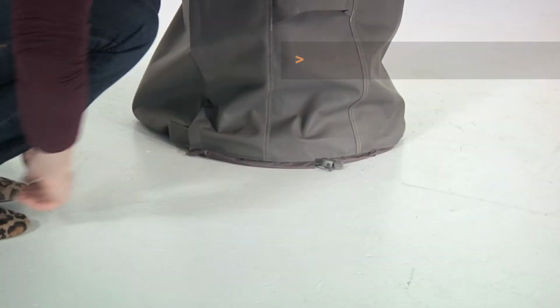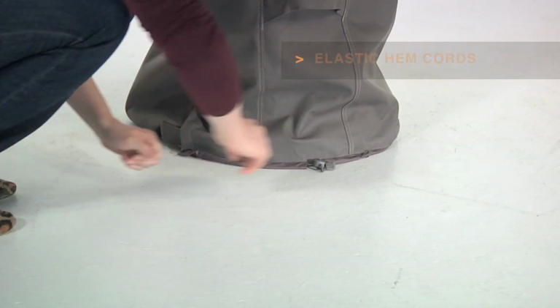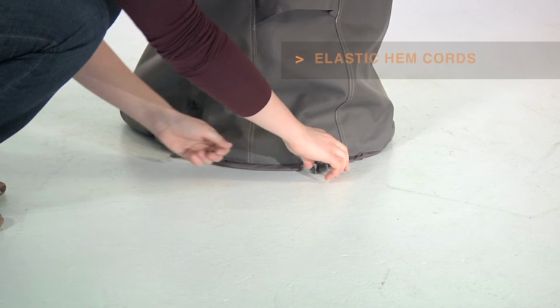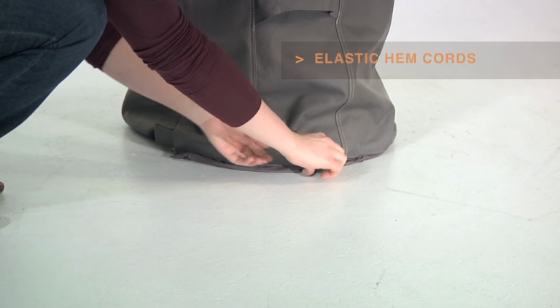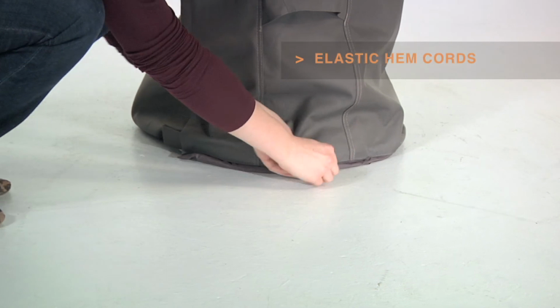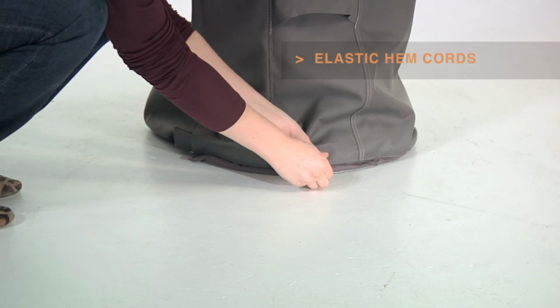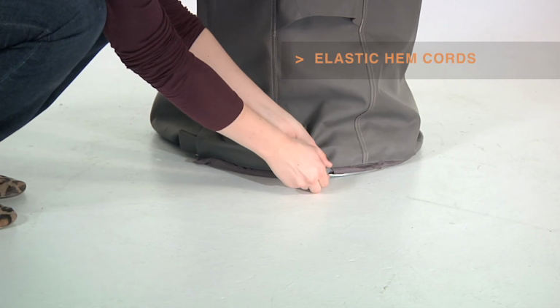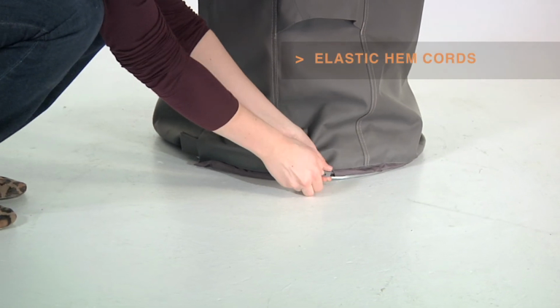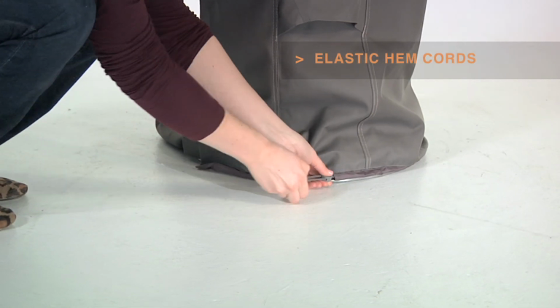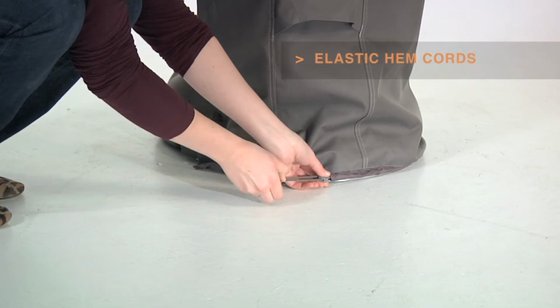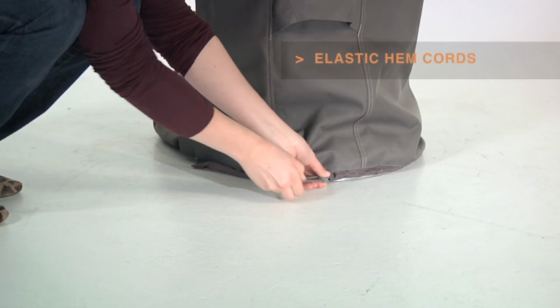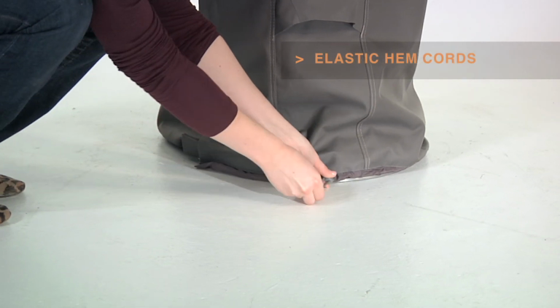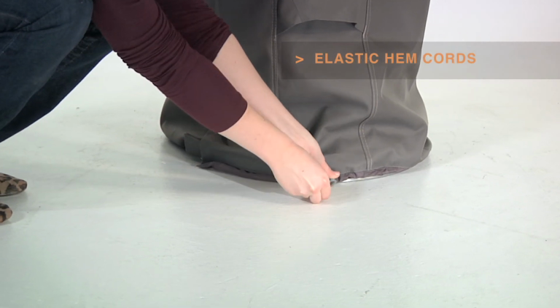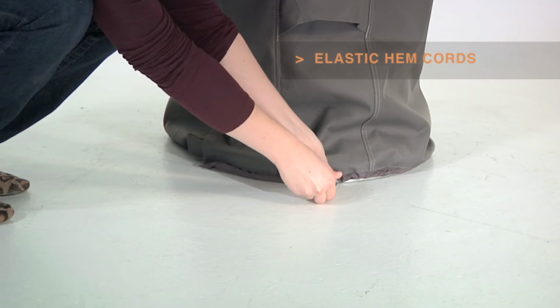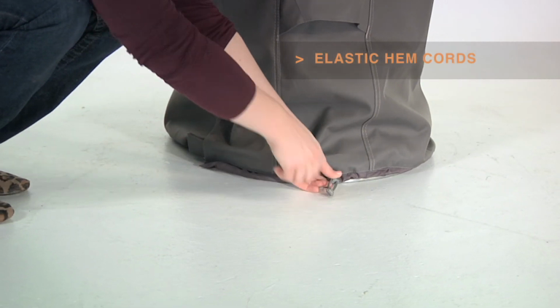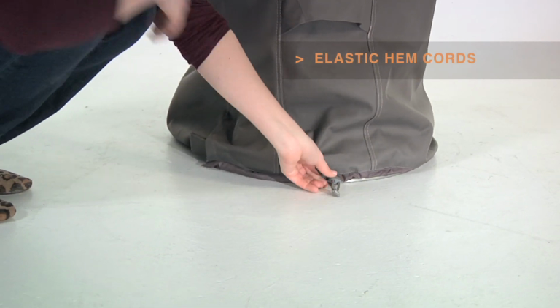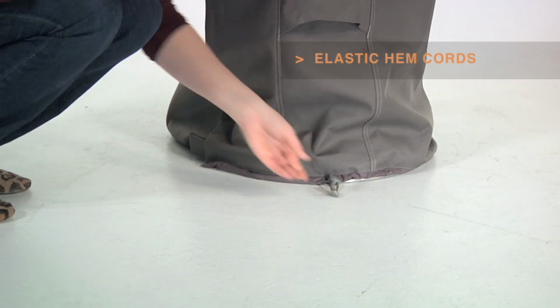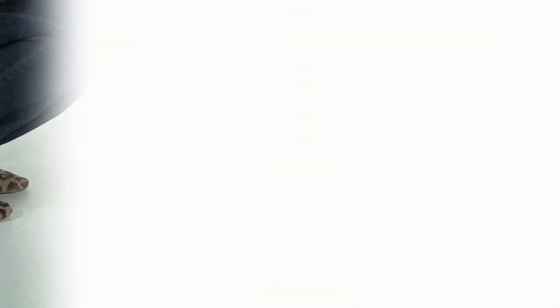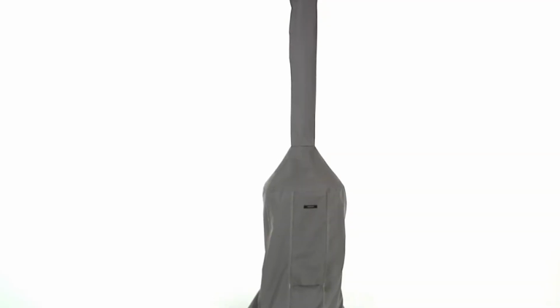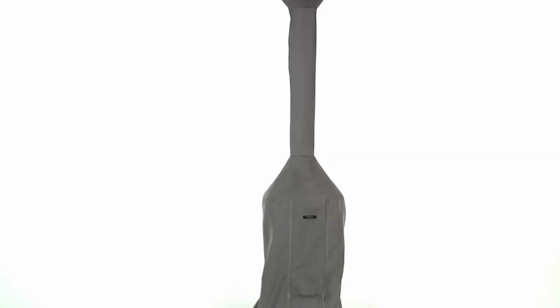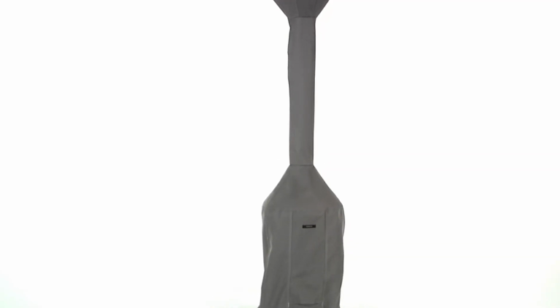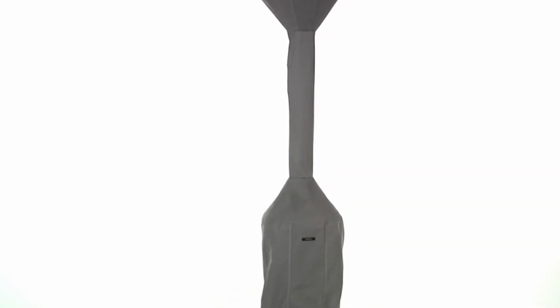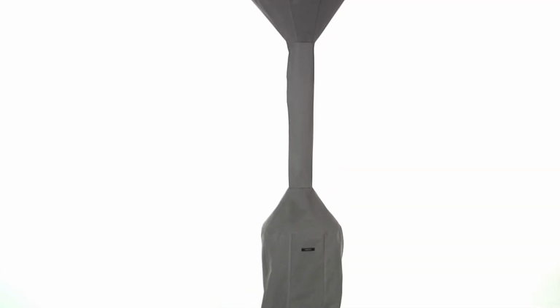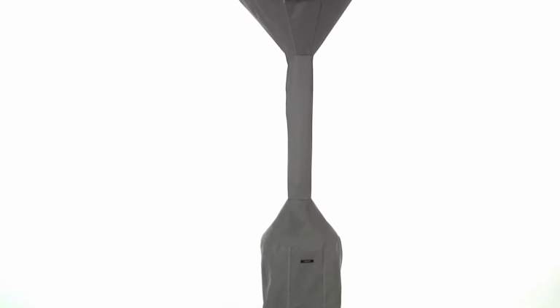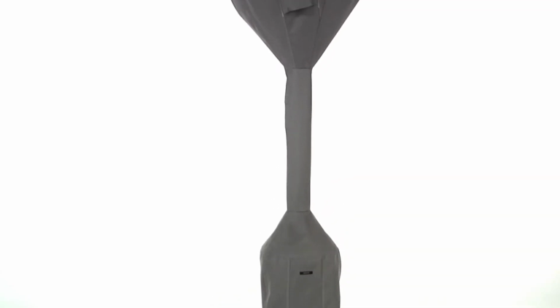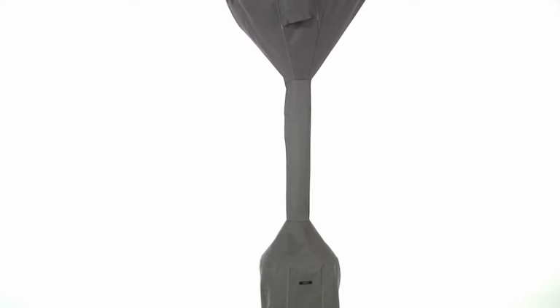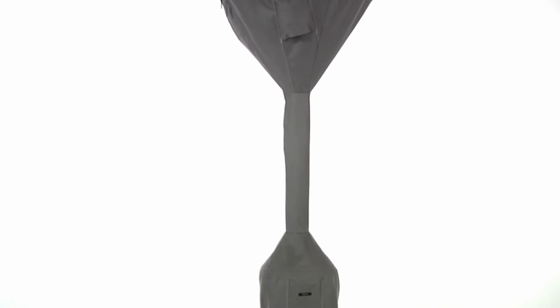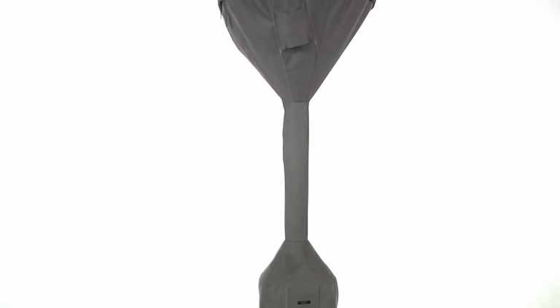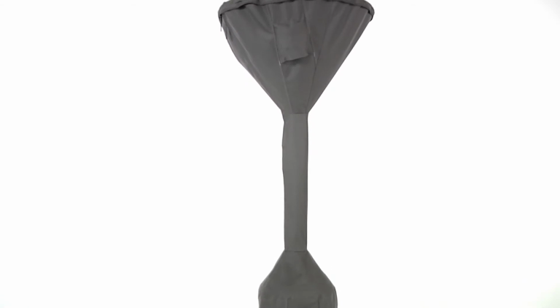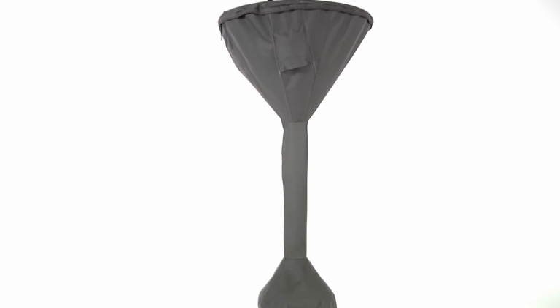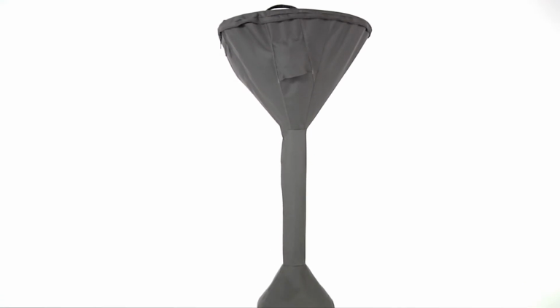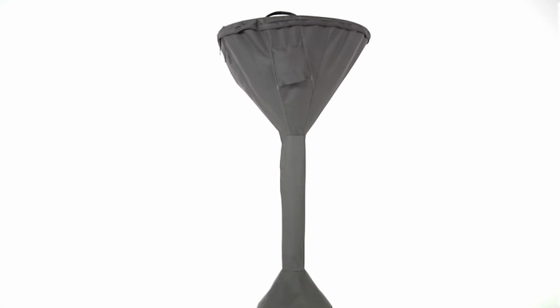With its adjustable hem cords, the Ravenna heater cover will fit snugly on a wide variety of sizes and will protect for years.